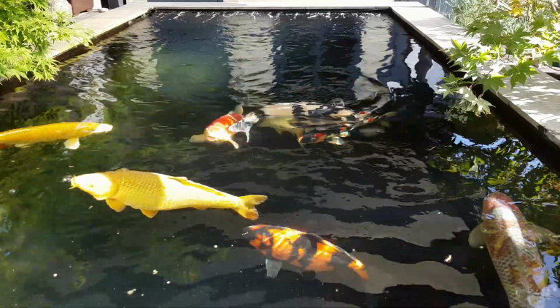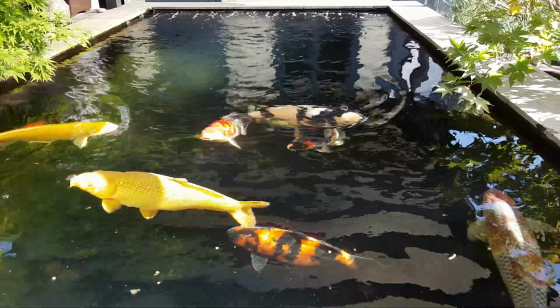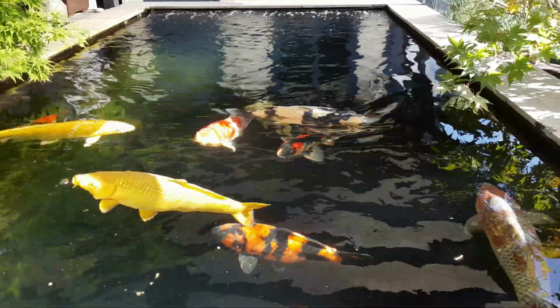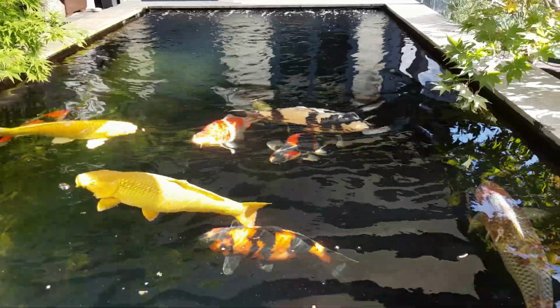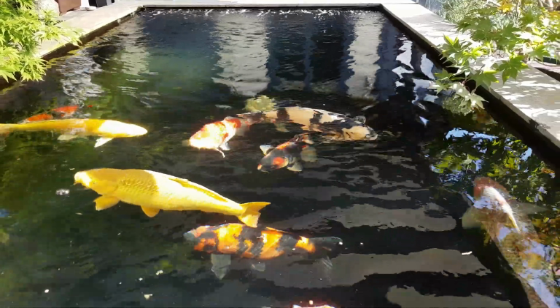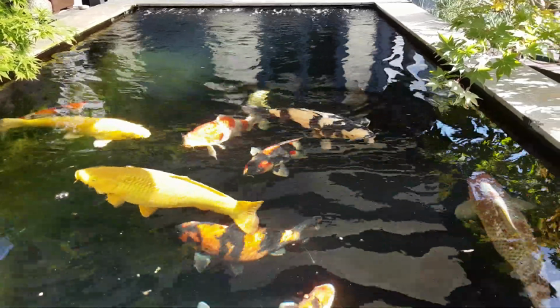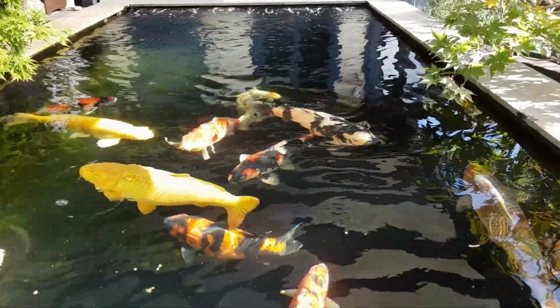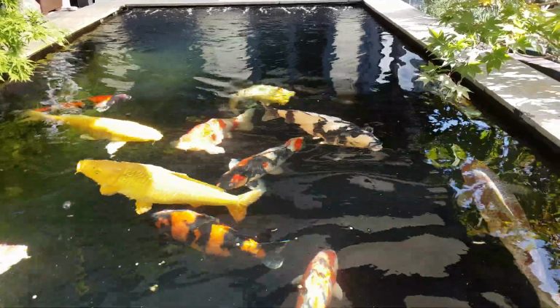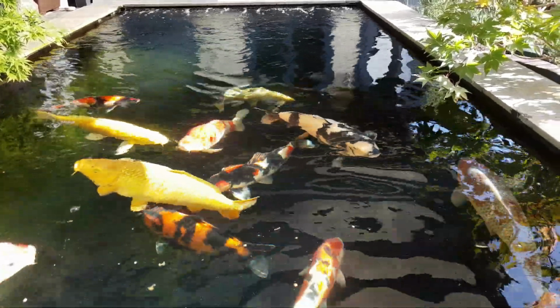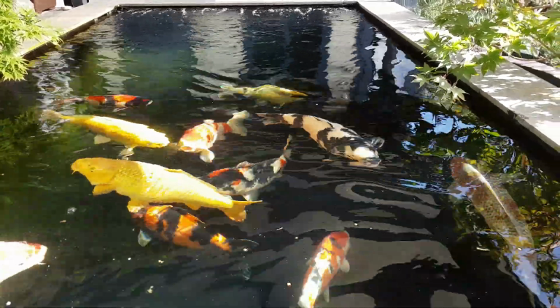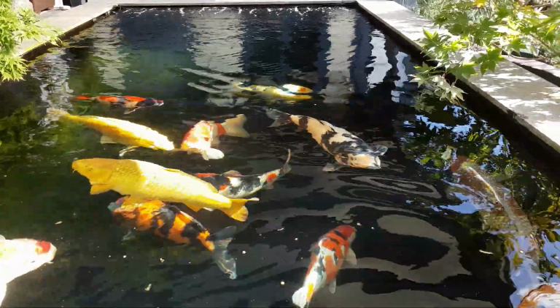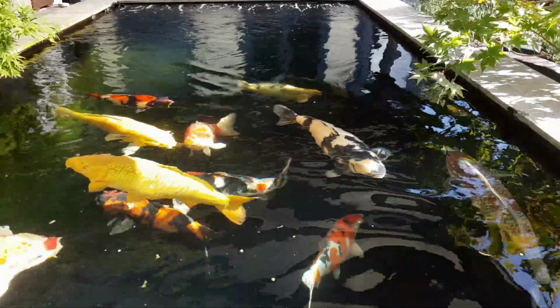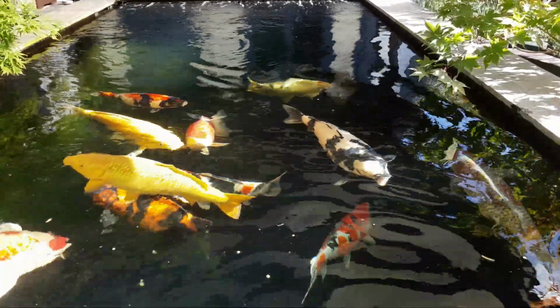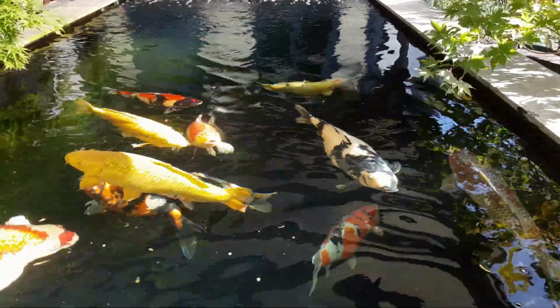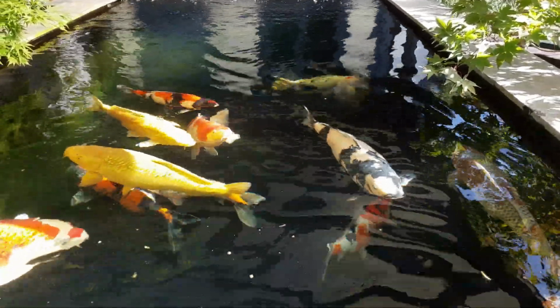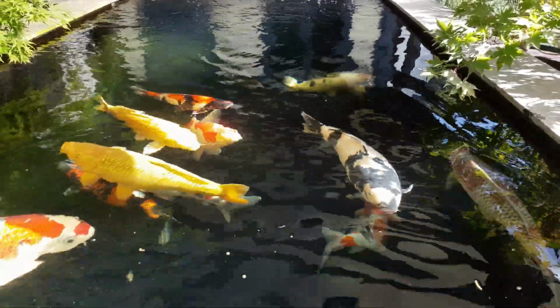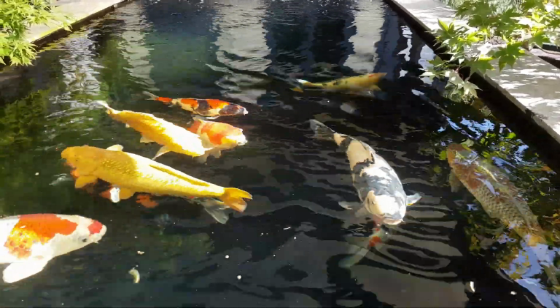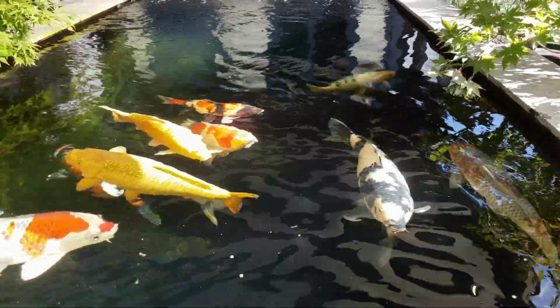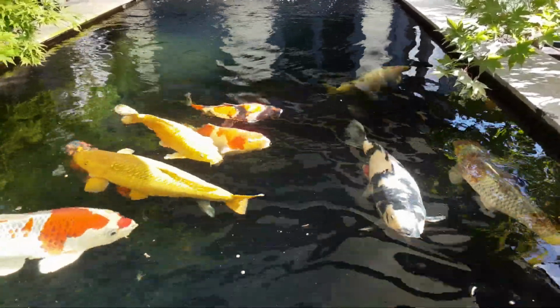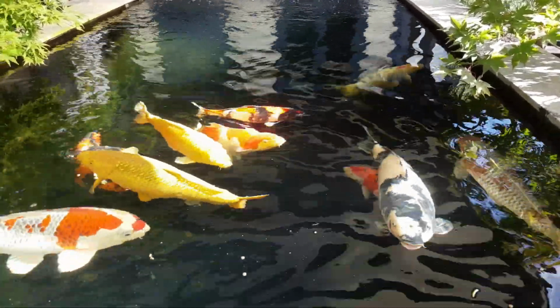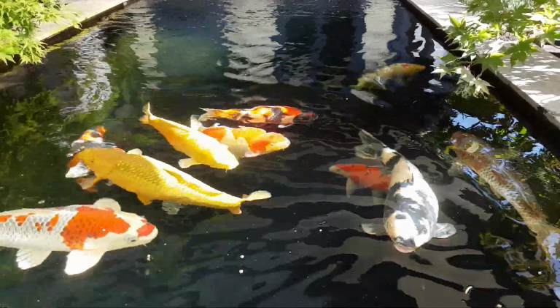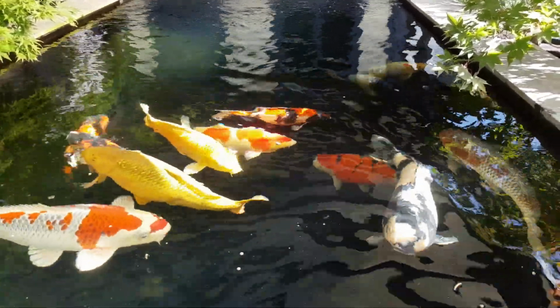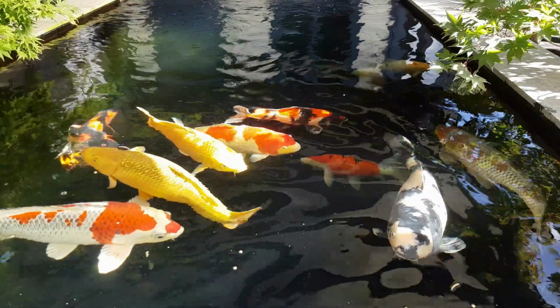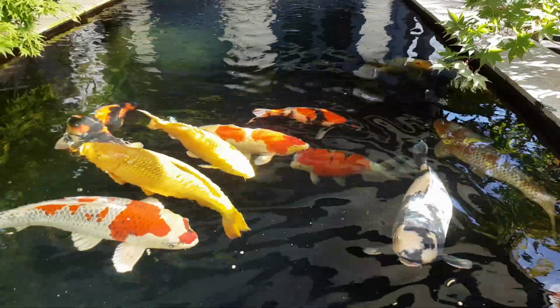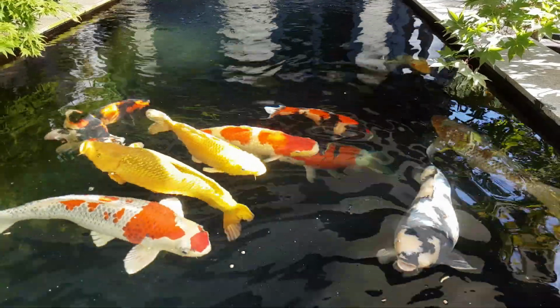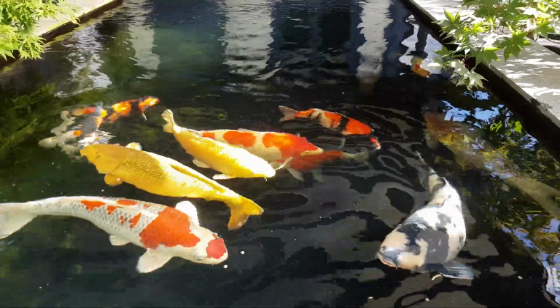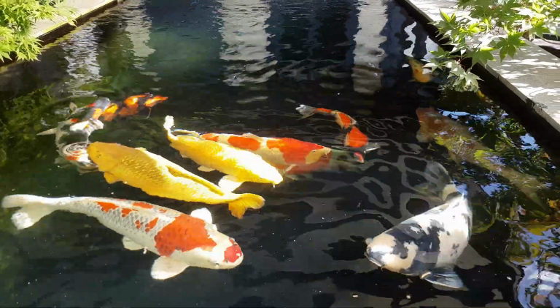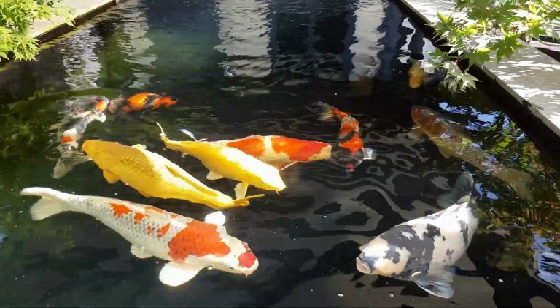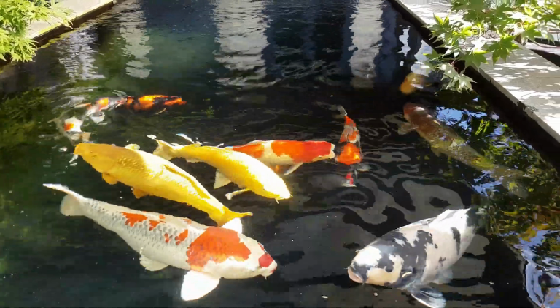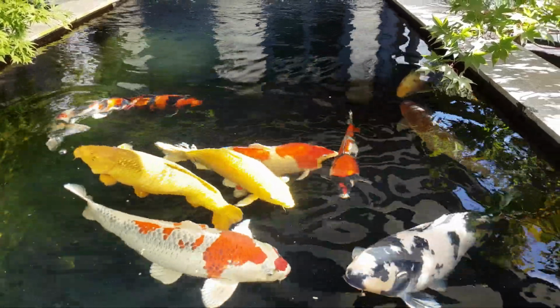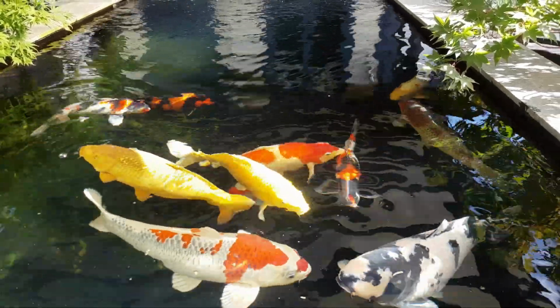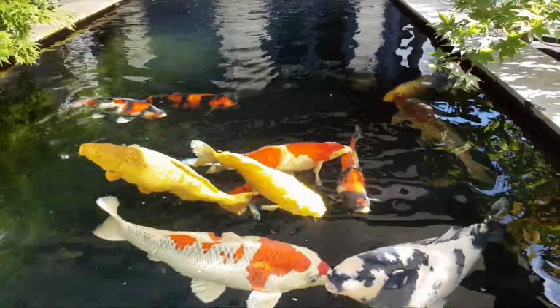I'll probably get the fish out in a few weeks and have a little bit of a bowl up and a check over before they go through the winter, make sure there's no marks.